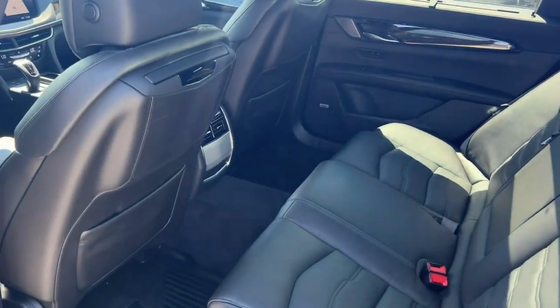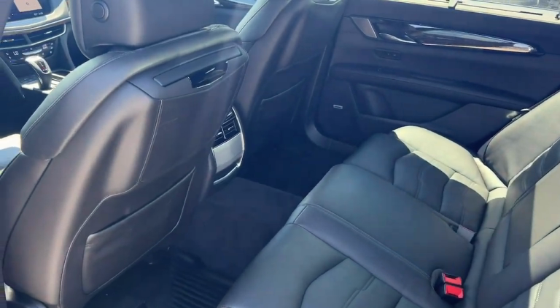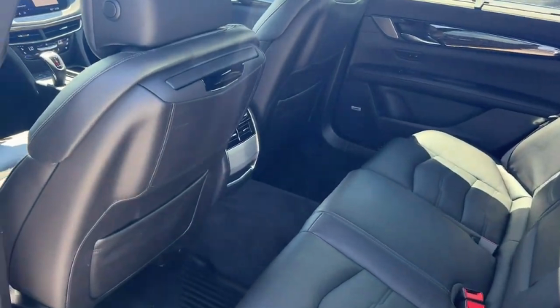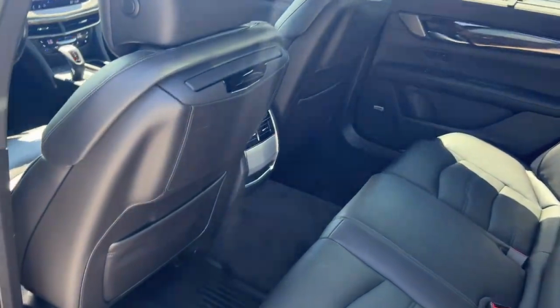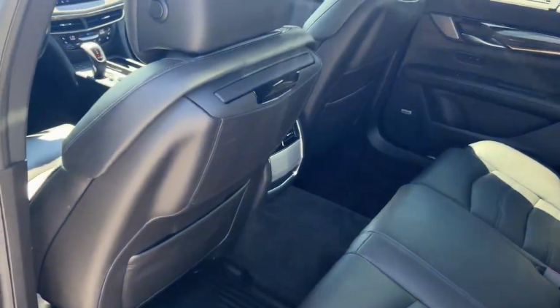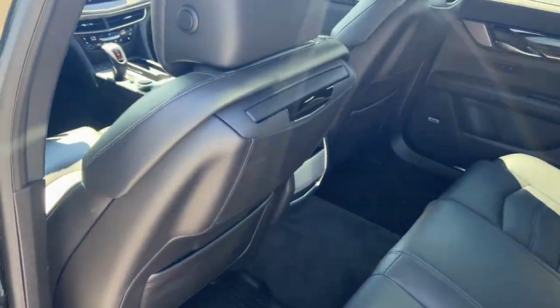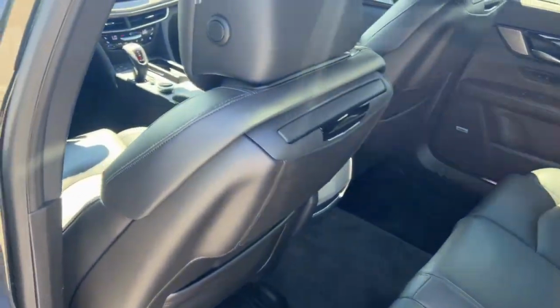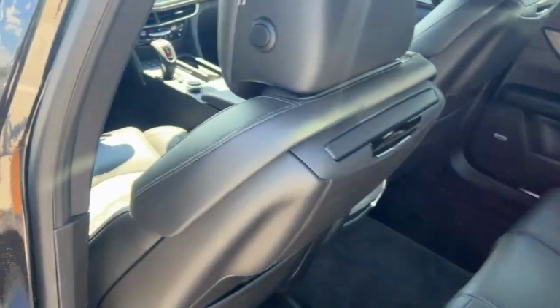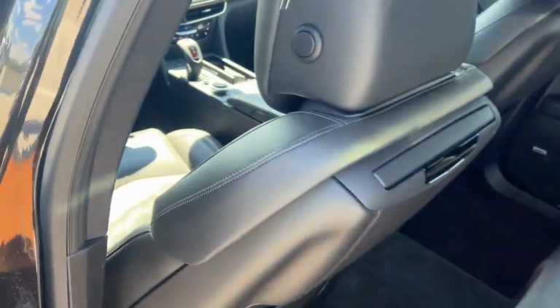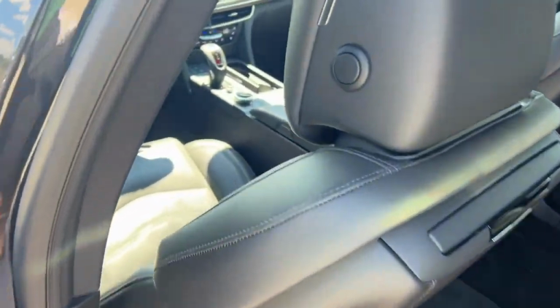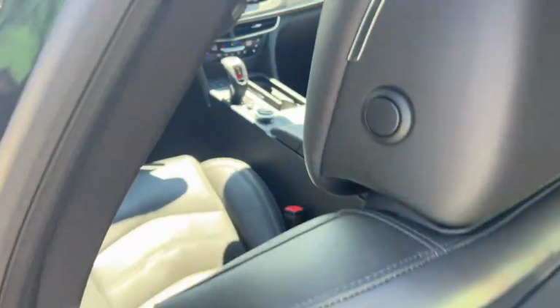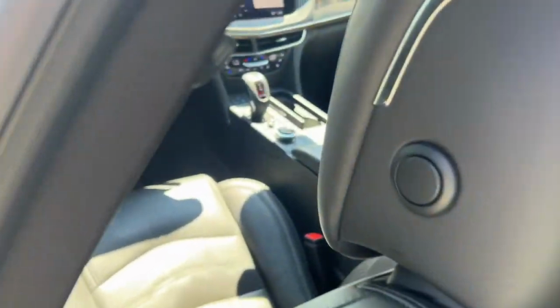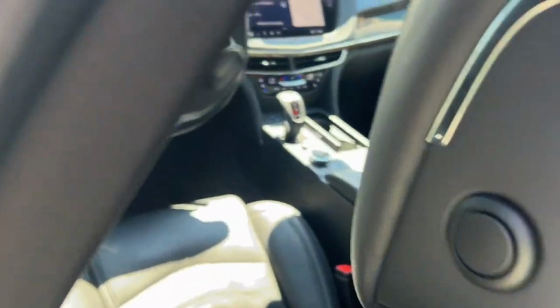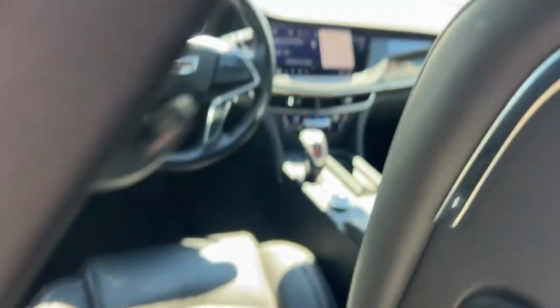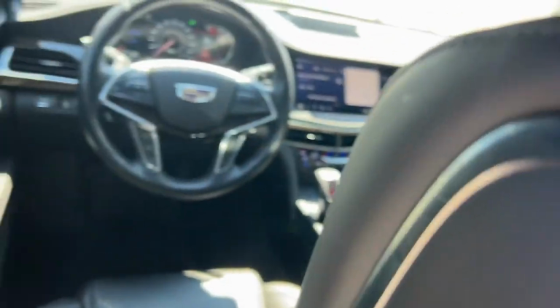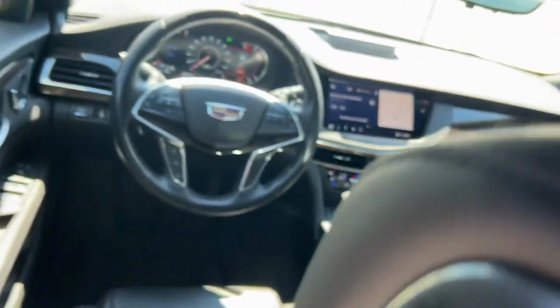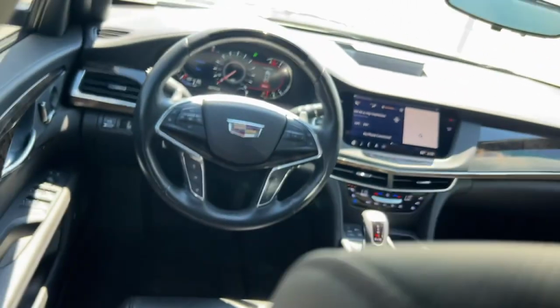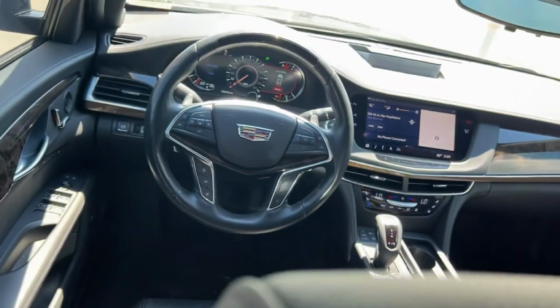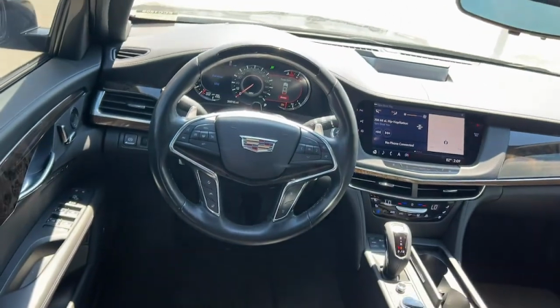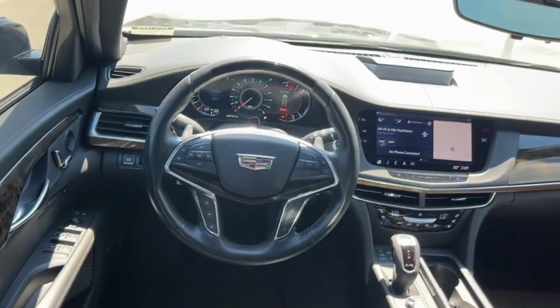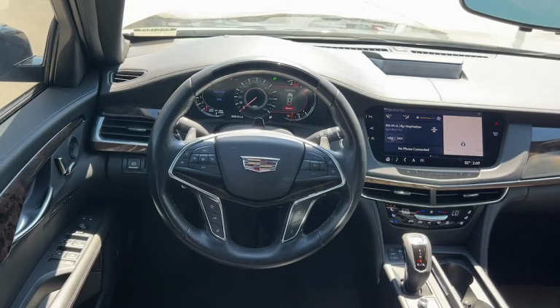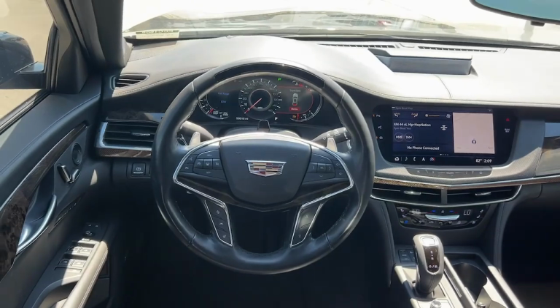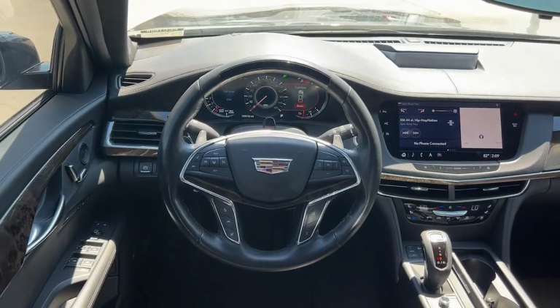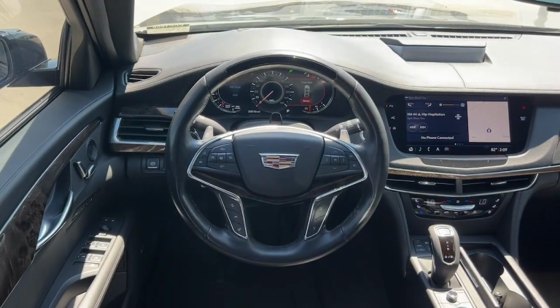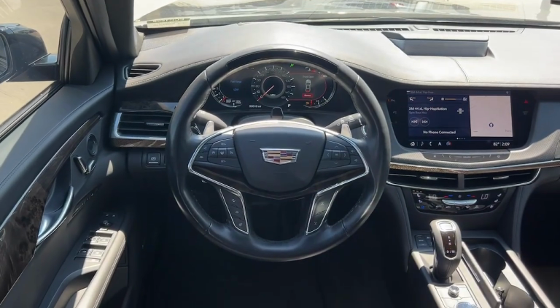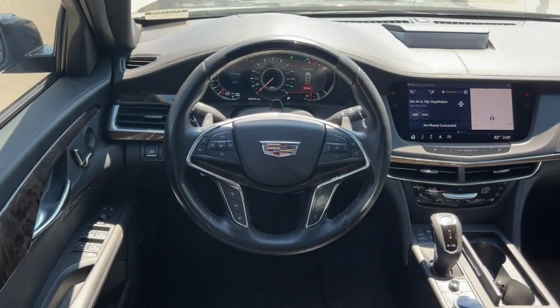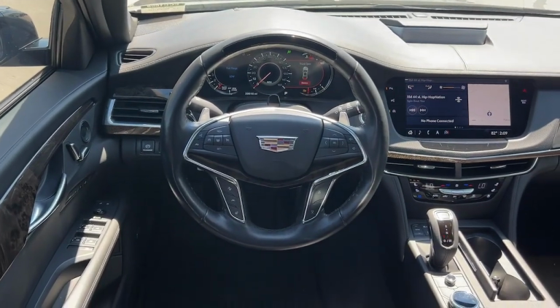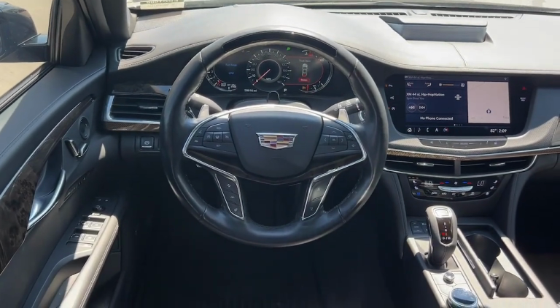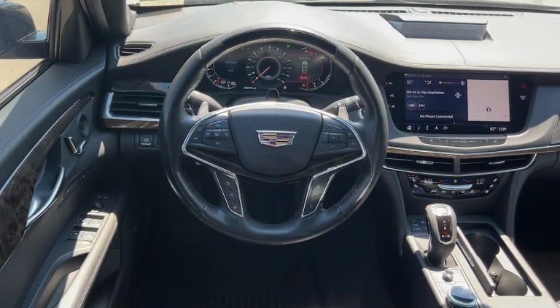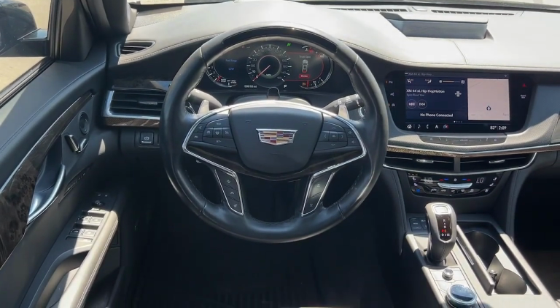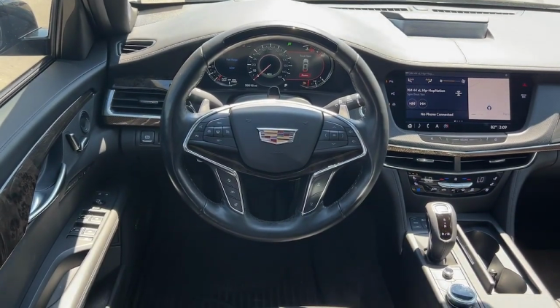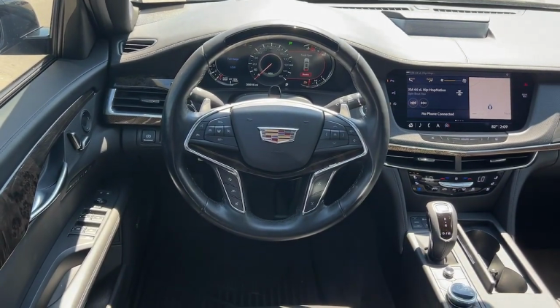Don't be shy about letting your taste for excellence show. Drive the CT6 sedan.